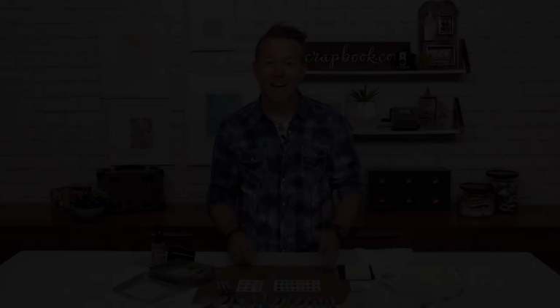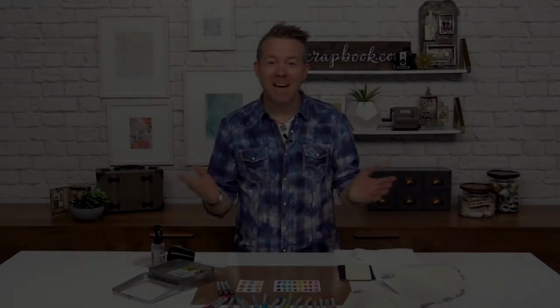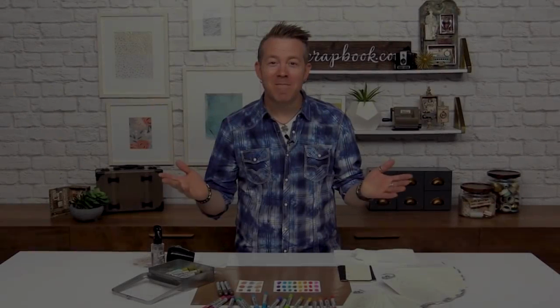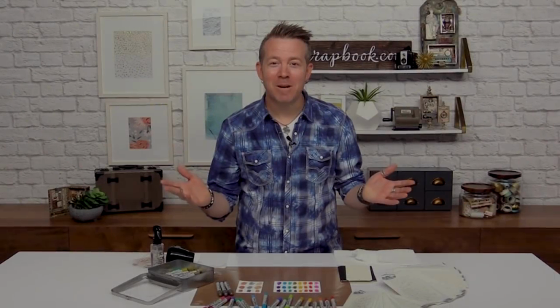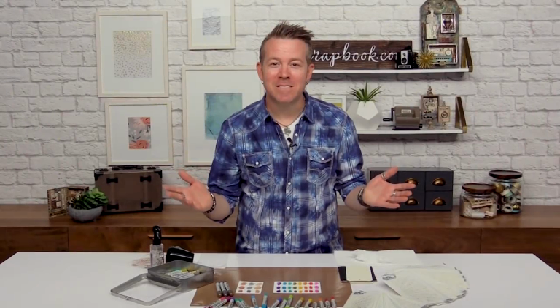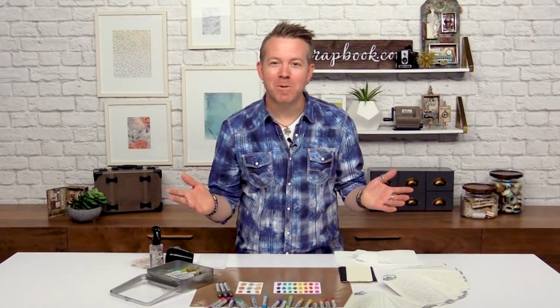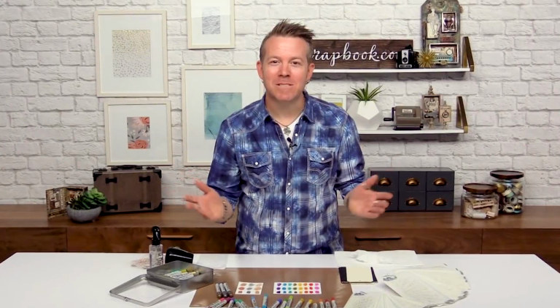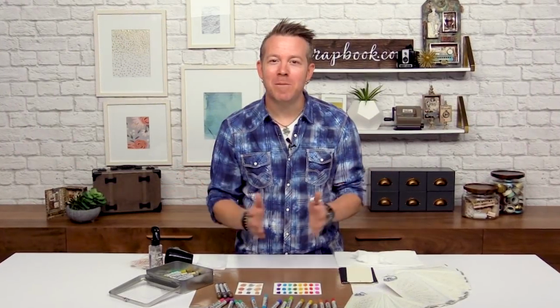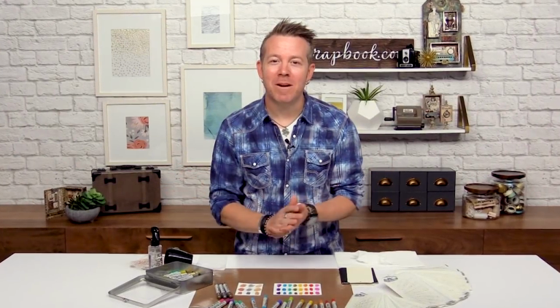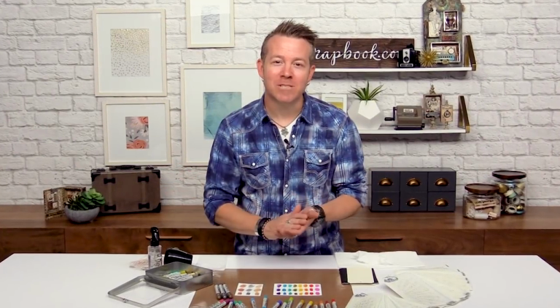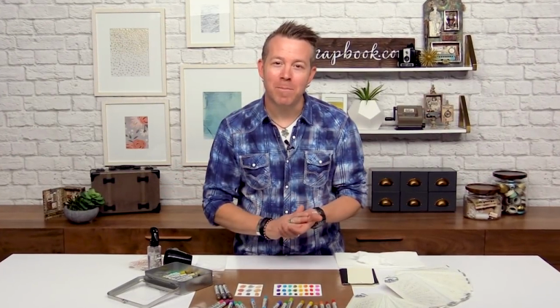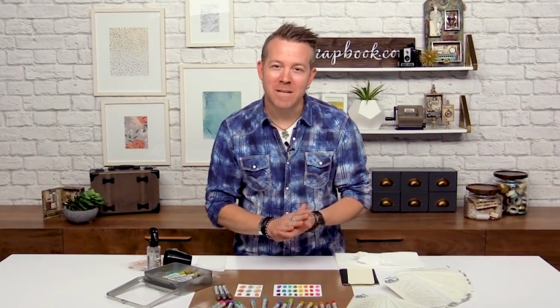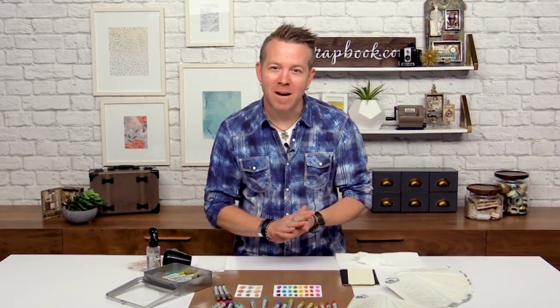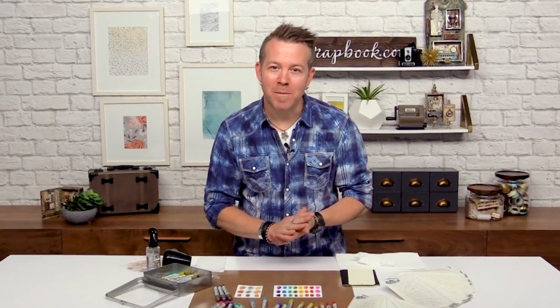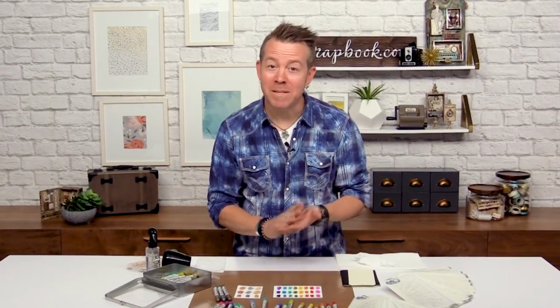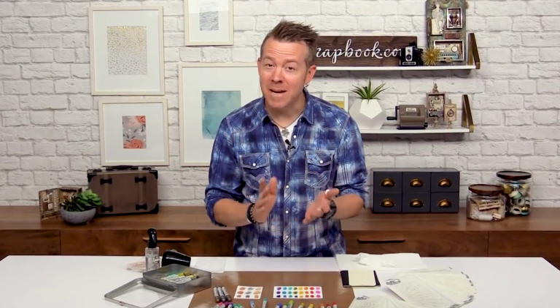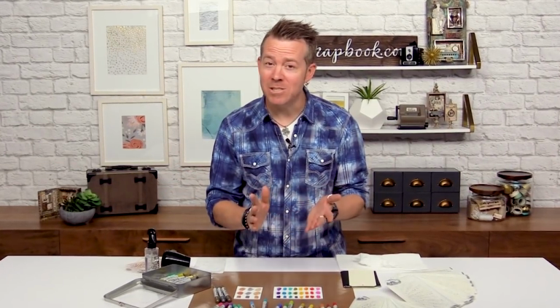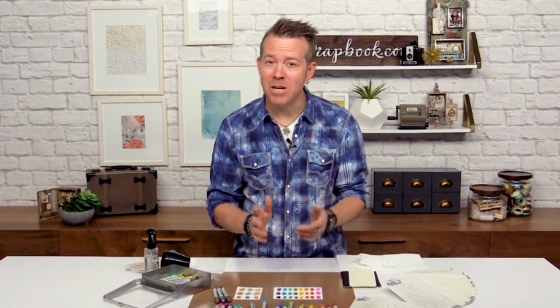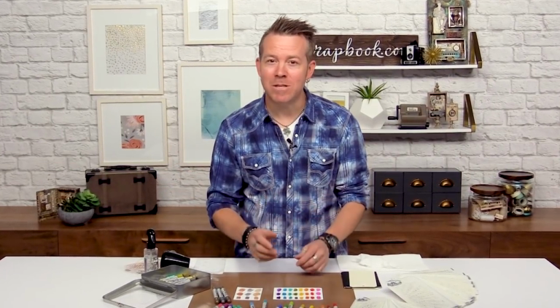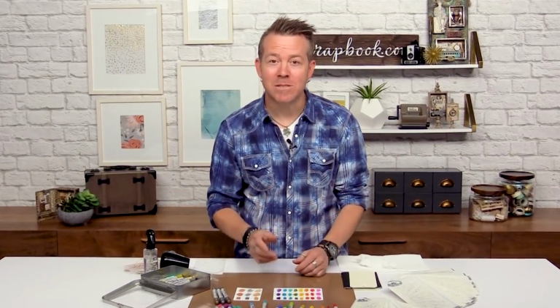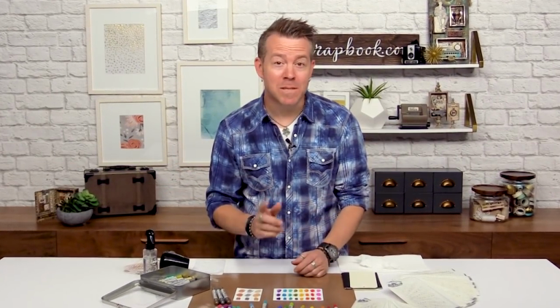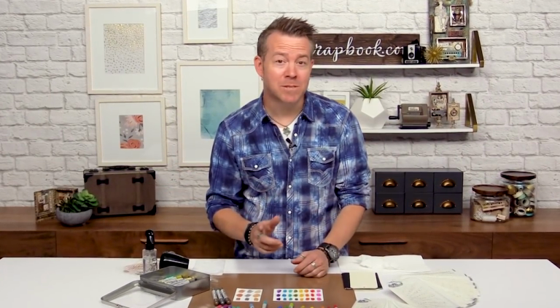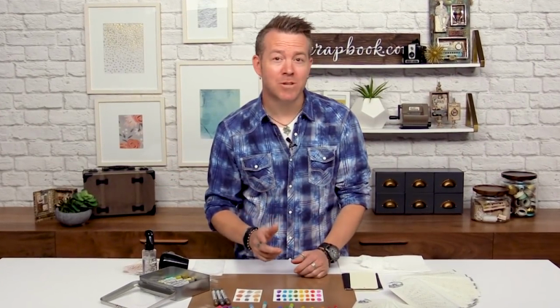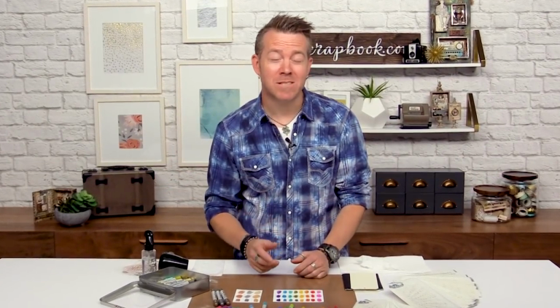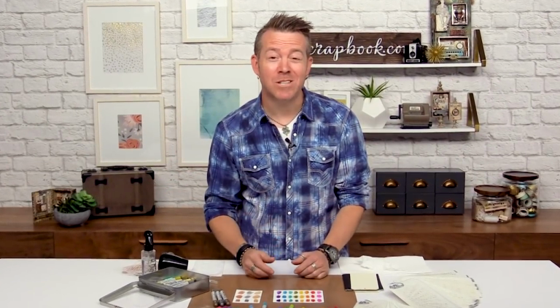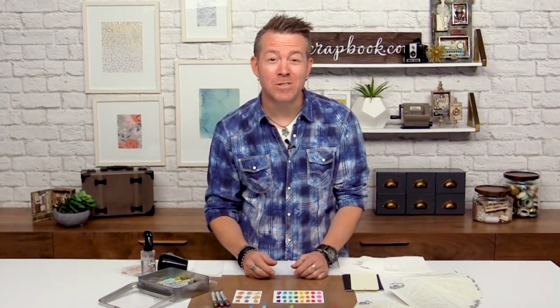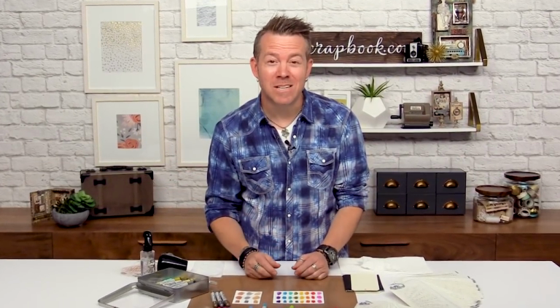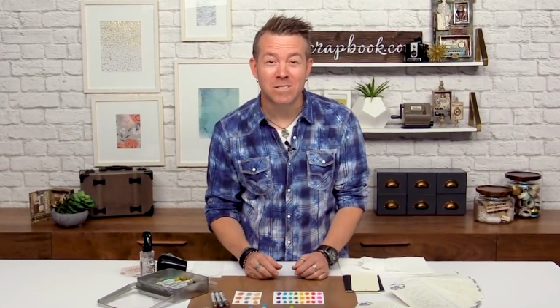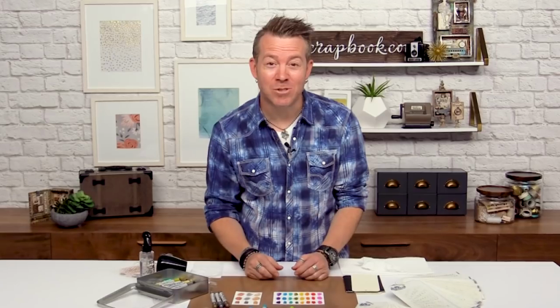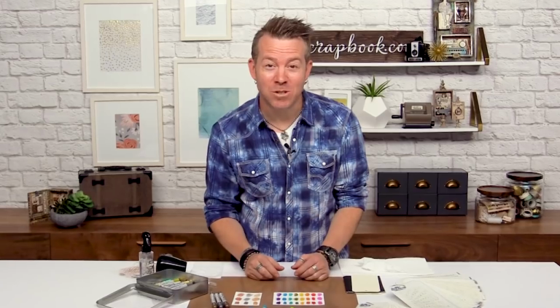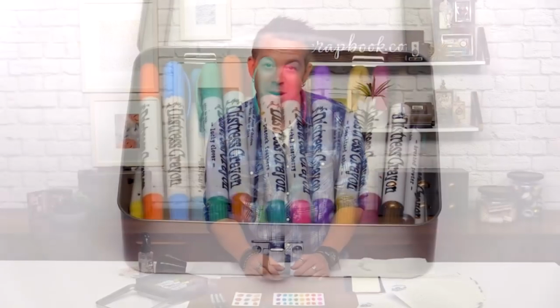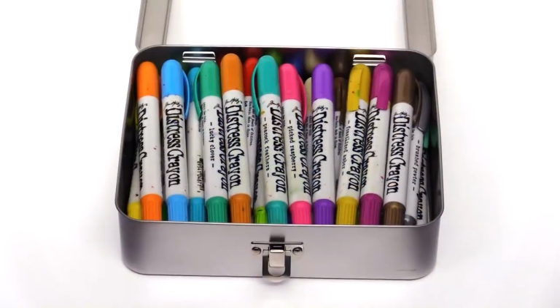Hey everyone, it's Tim Holtz and I'm here at Scrapbook.com and I'm excited to share with you some tips and tricks on using Distress Crayons.